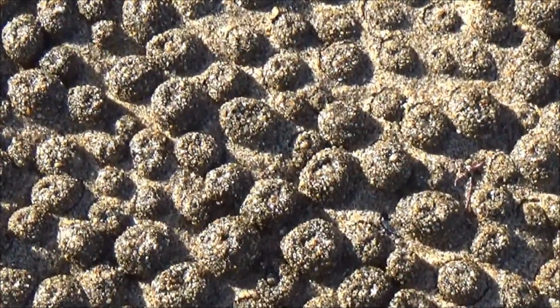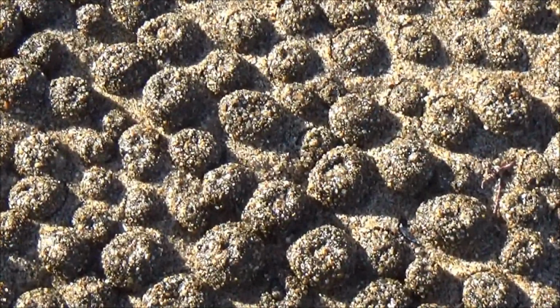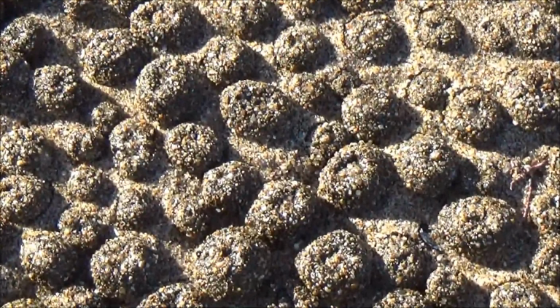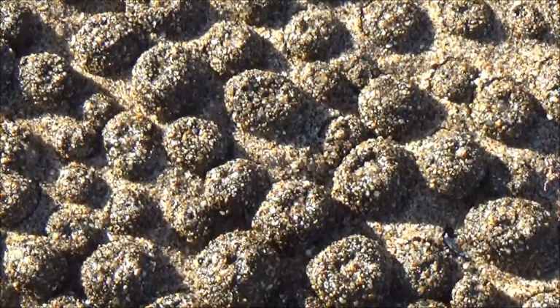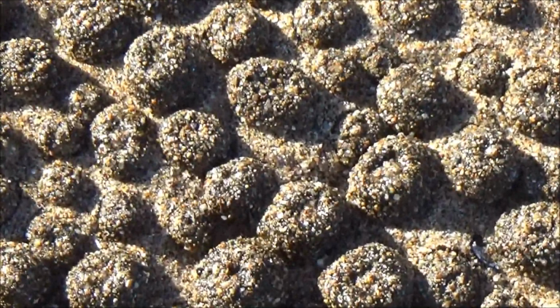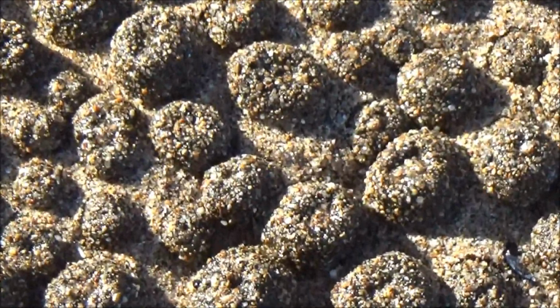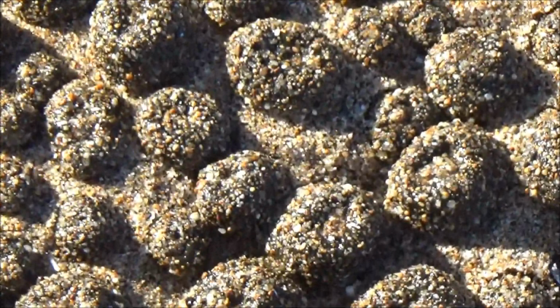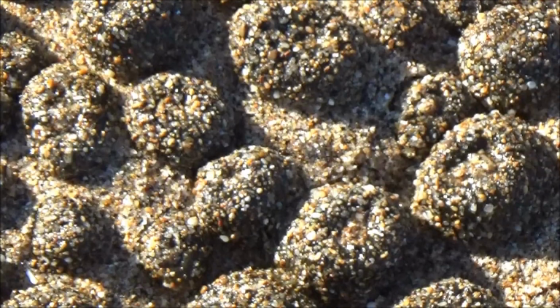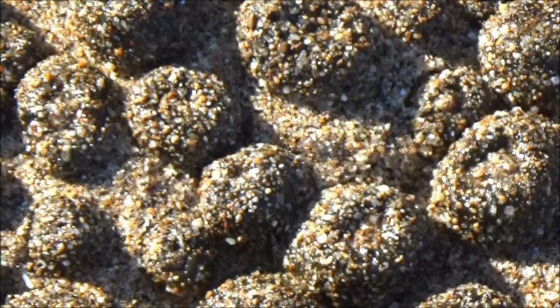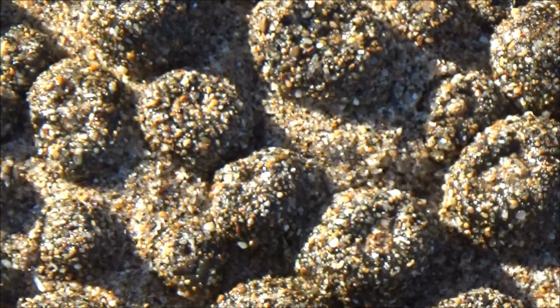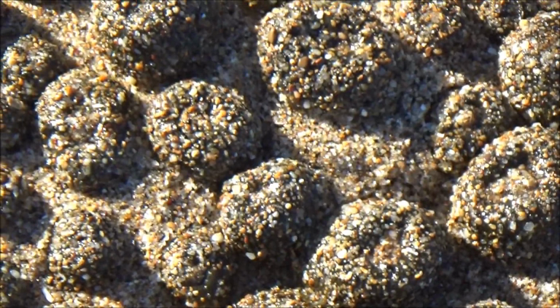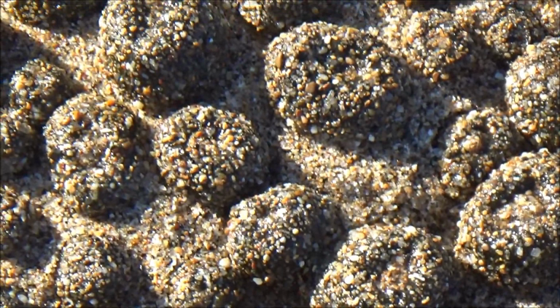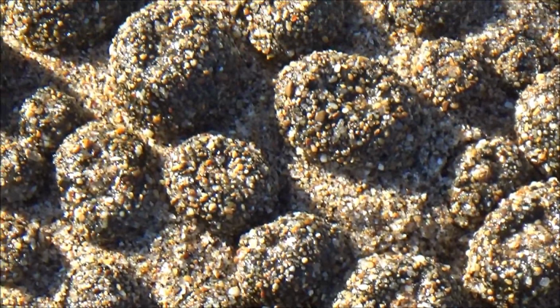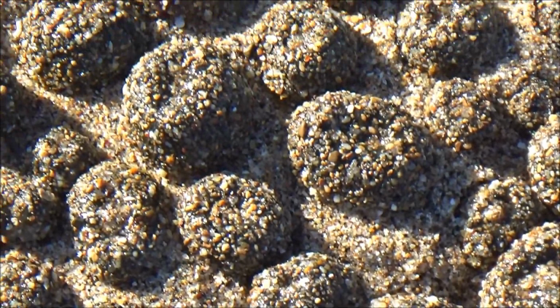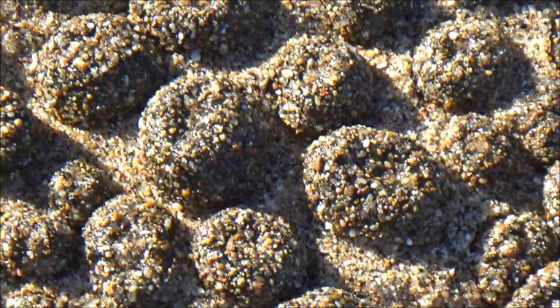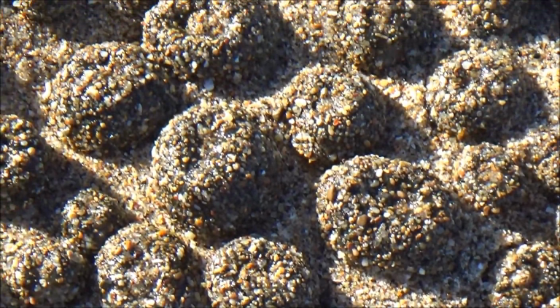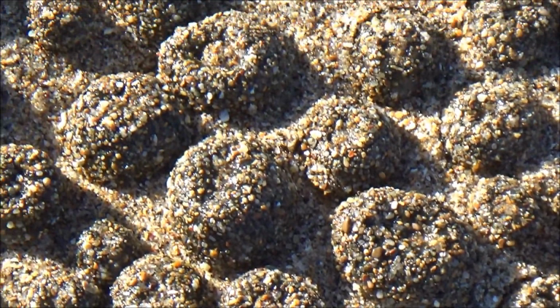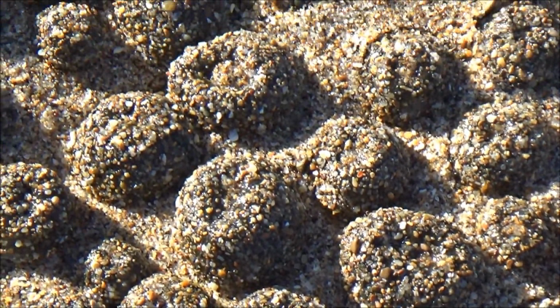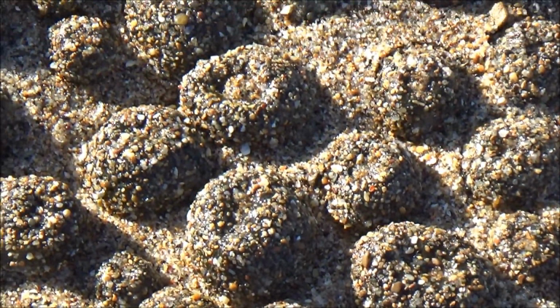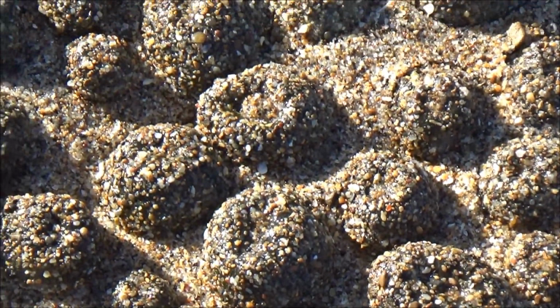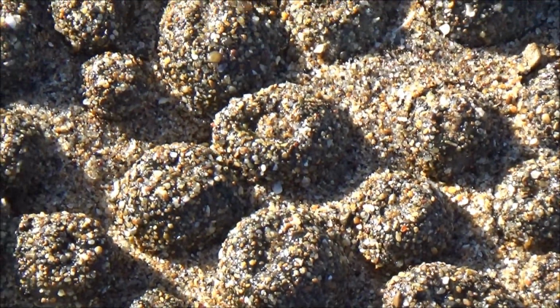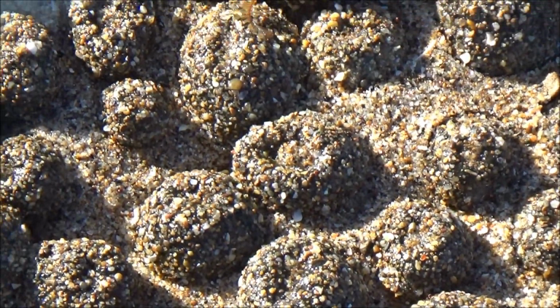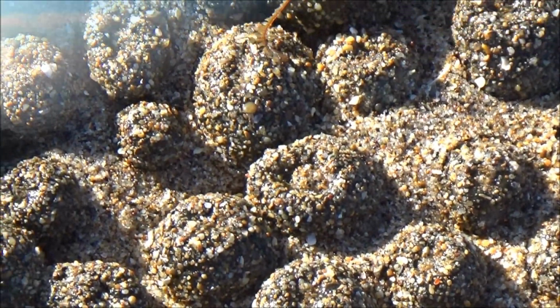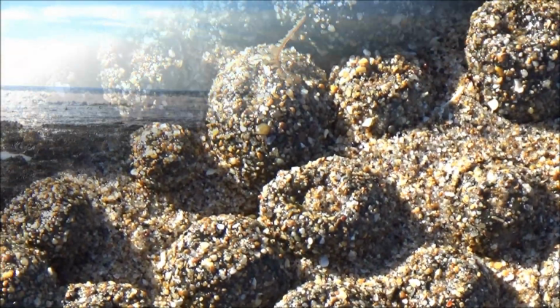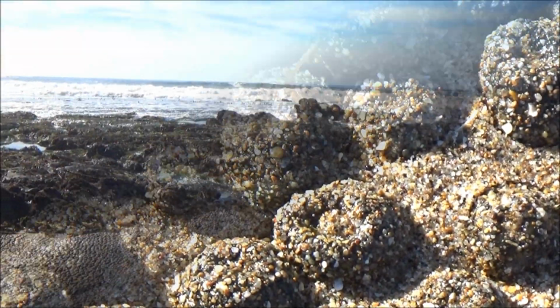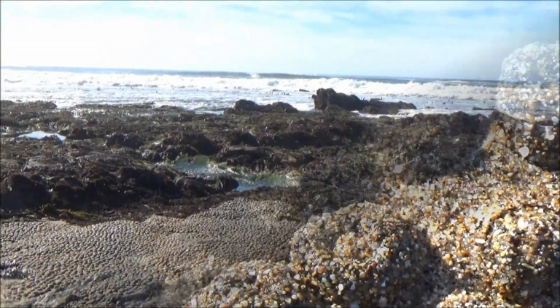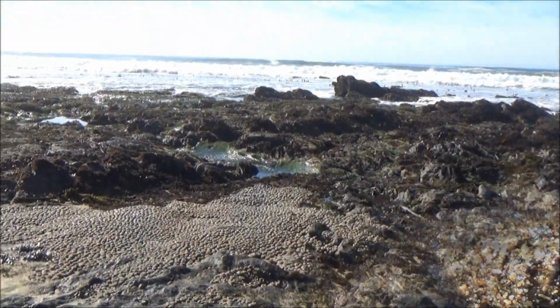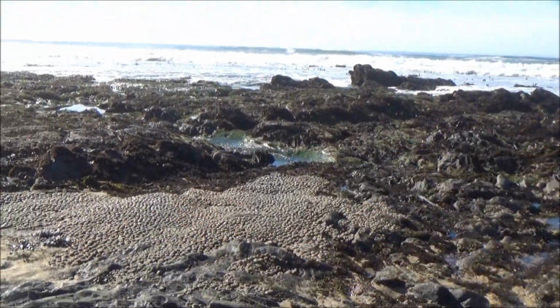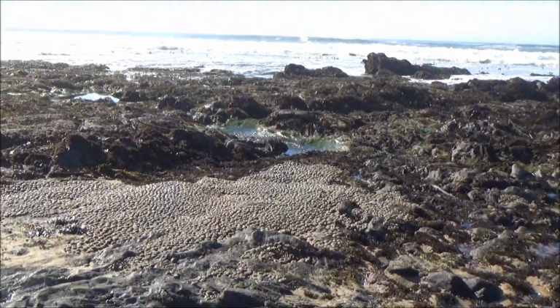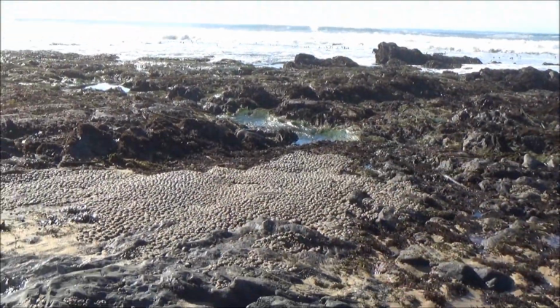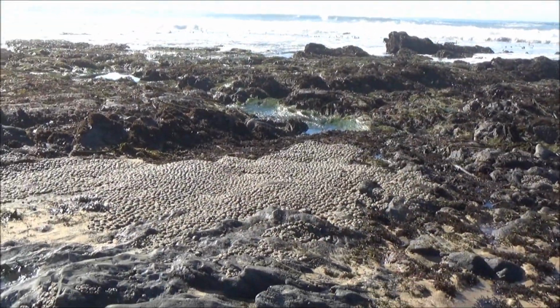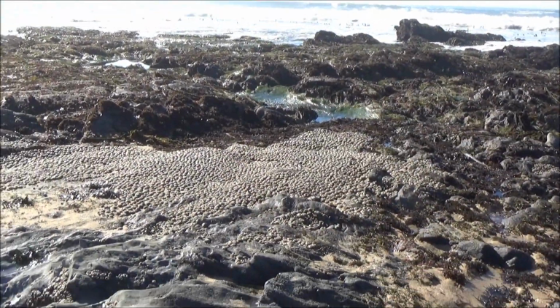And, as you can see, there are fields and fields of these in this place.